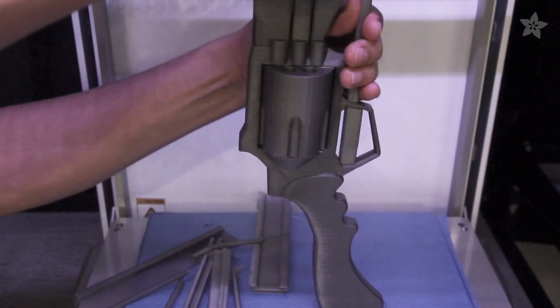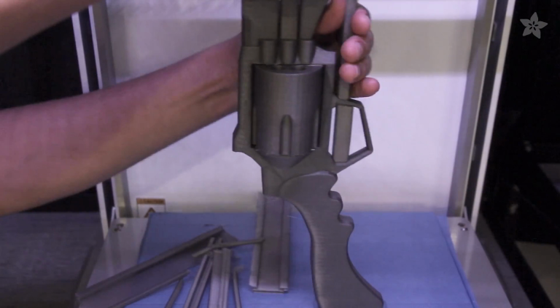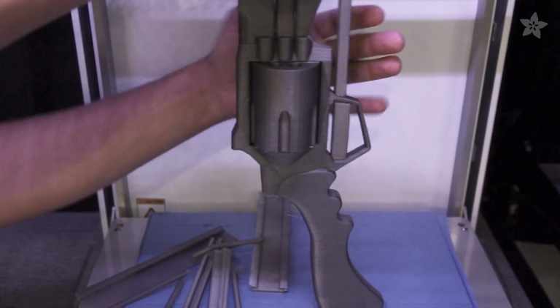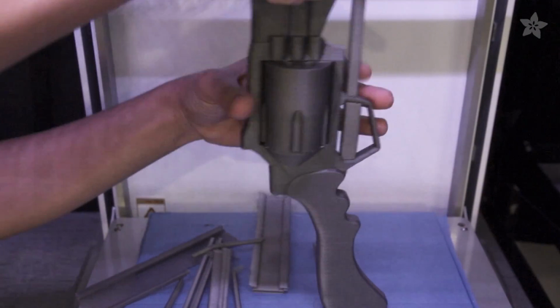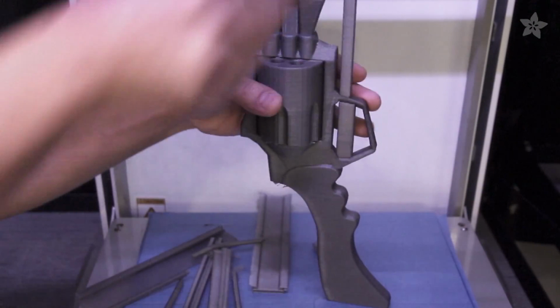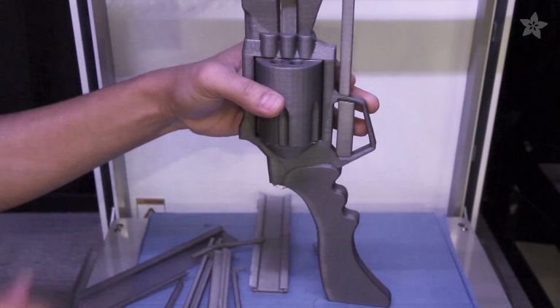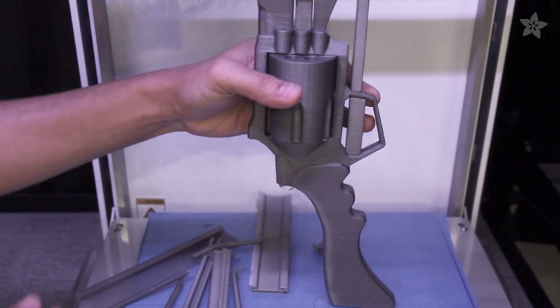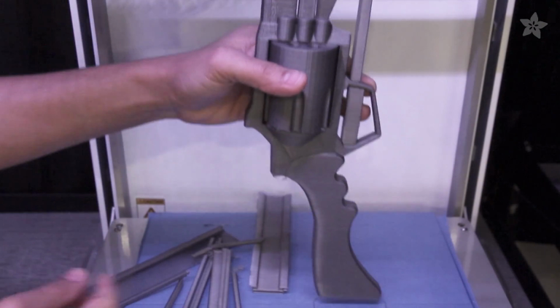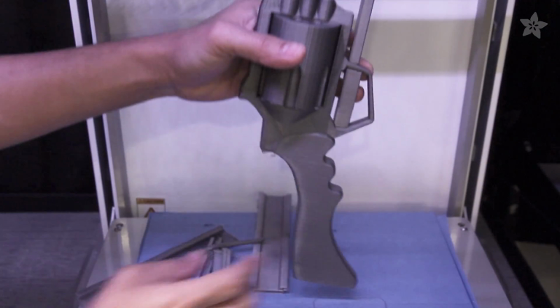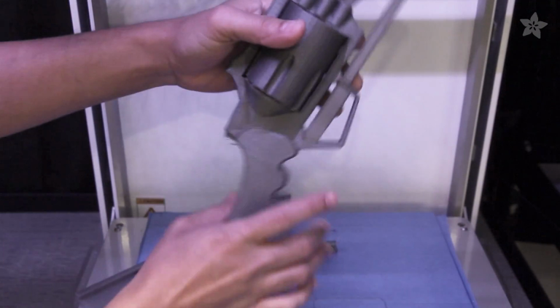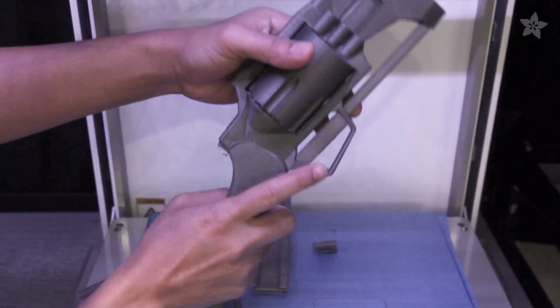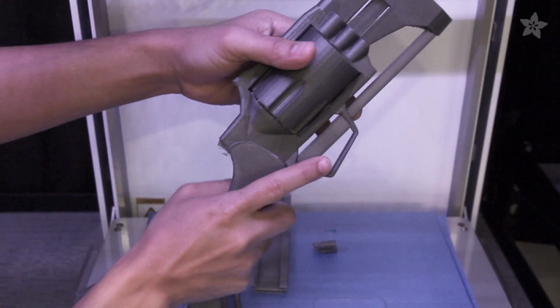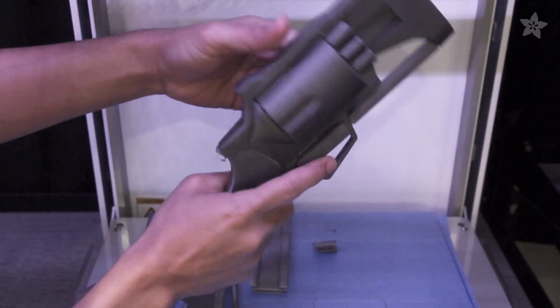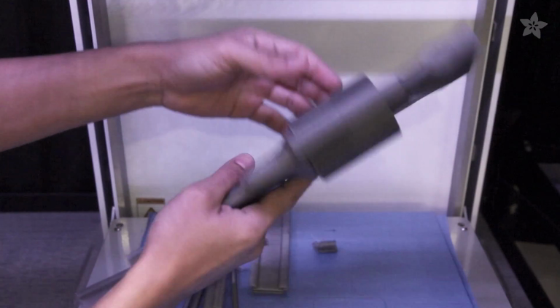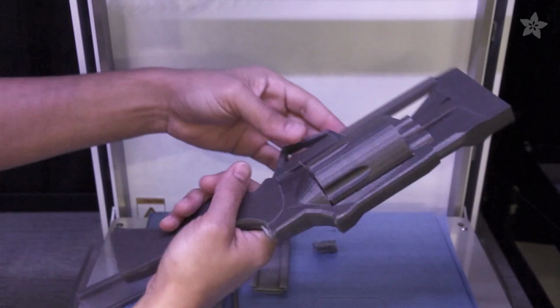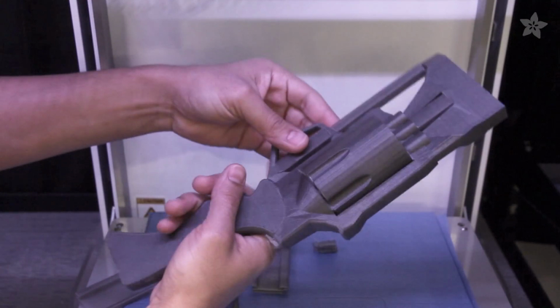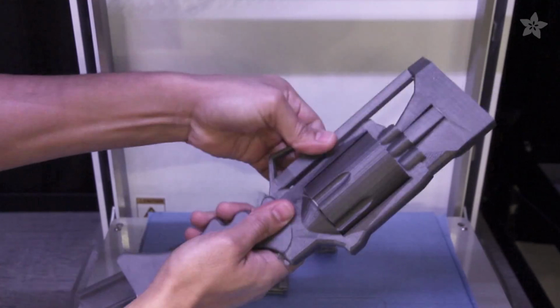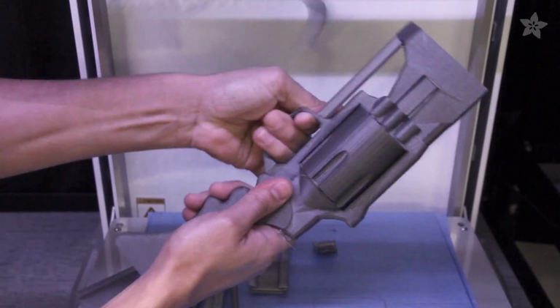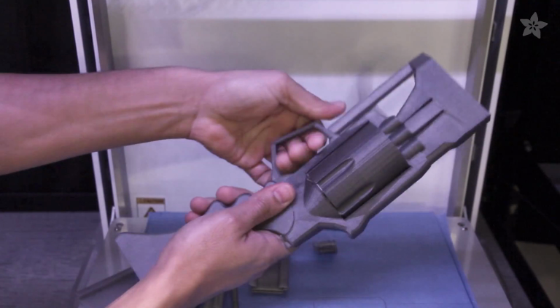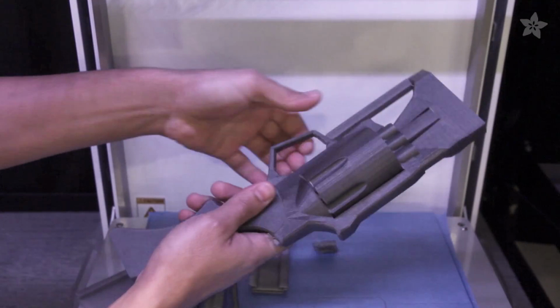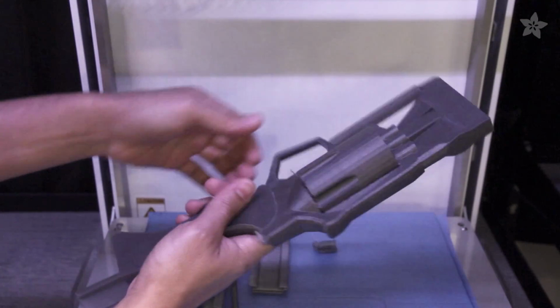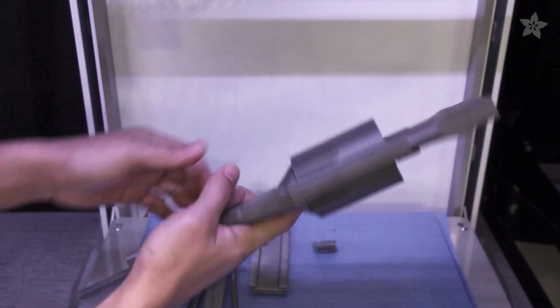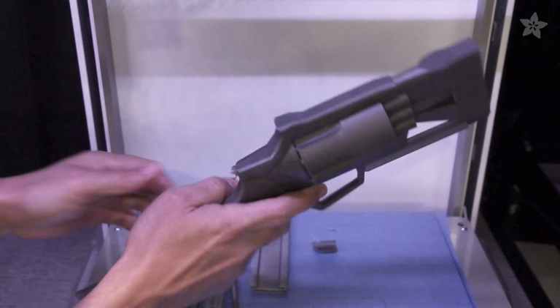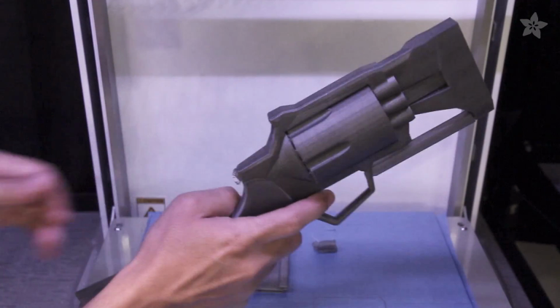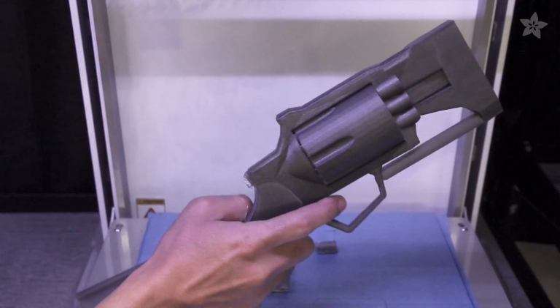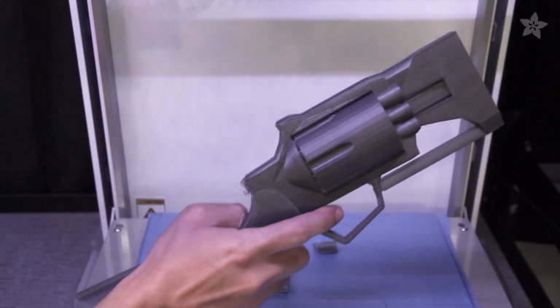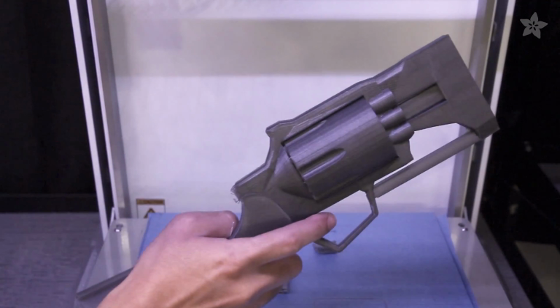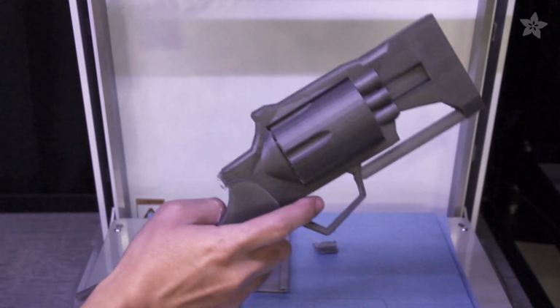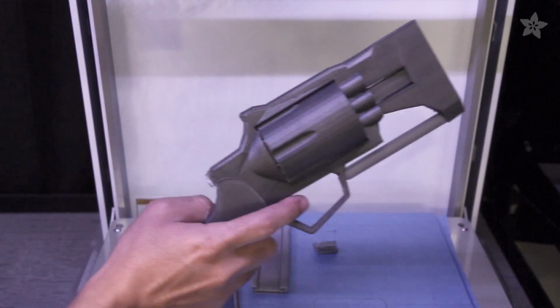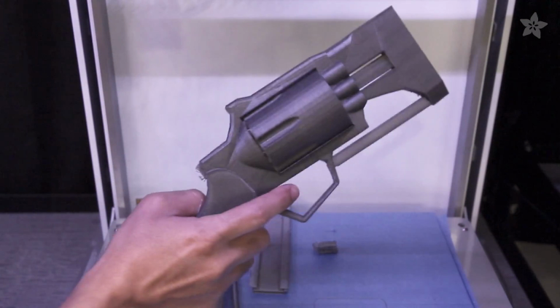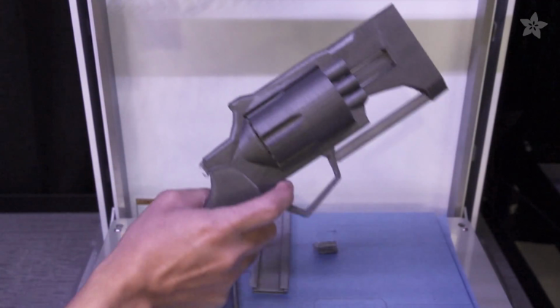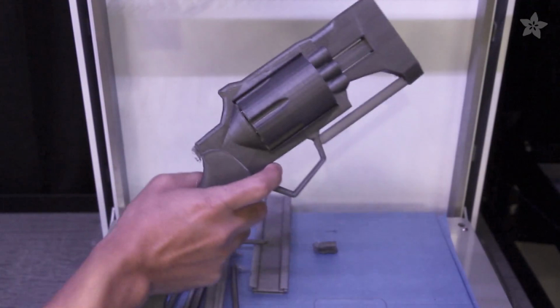The custom support structures were created using Simplify3D. They break away easily without leaving any sort of artifacts on the model.